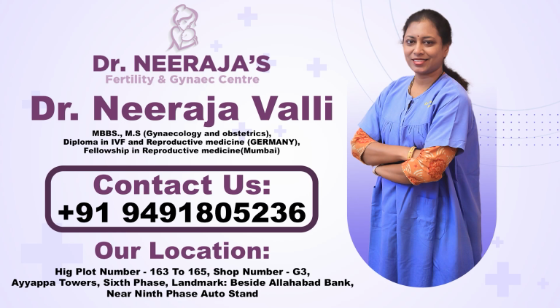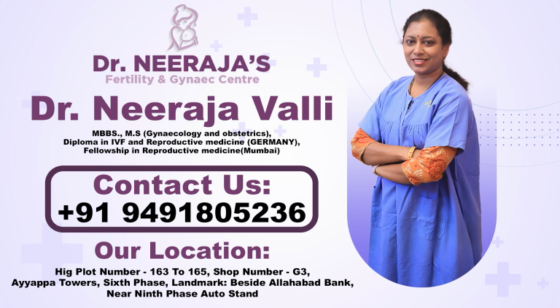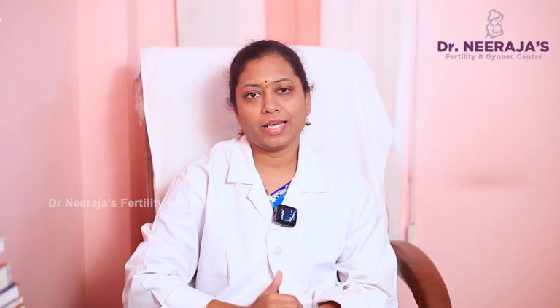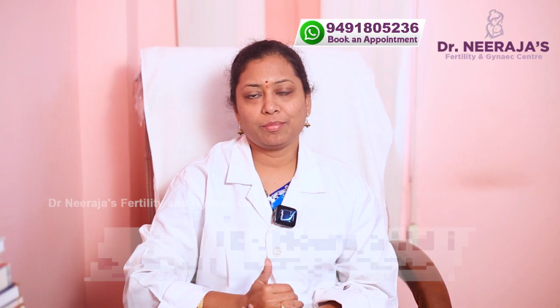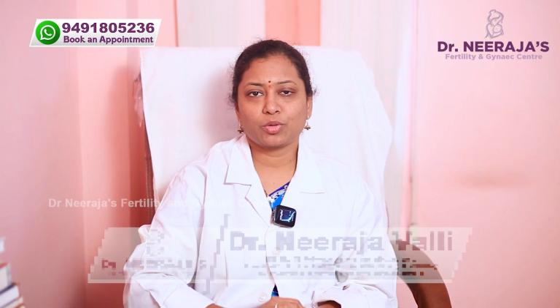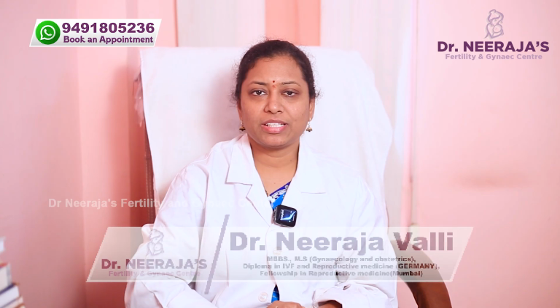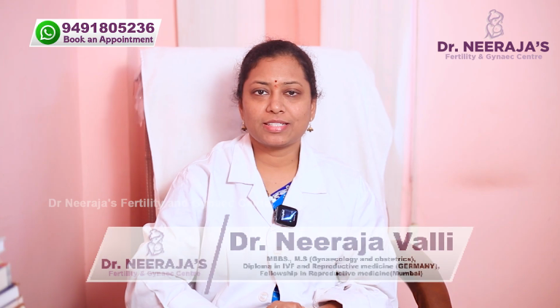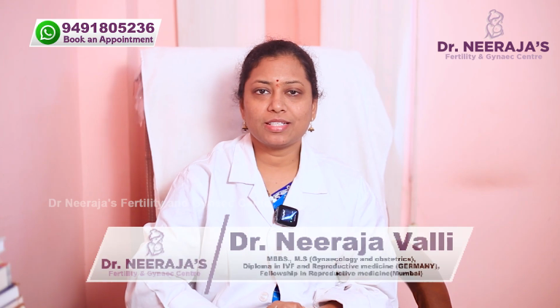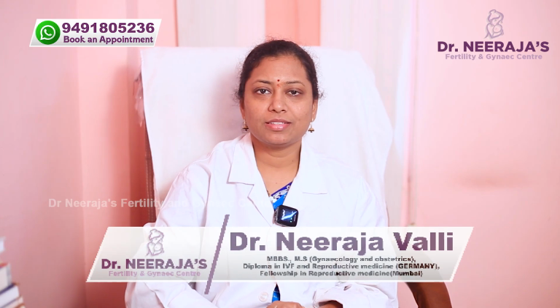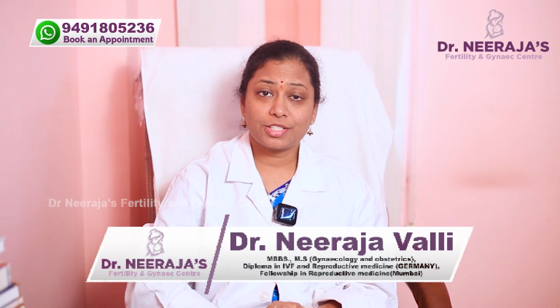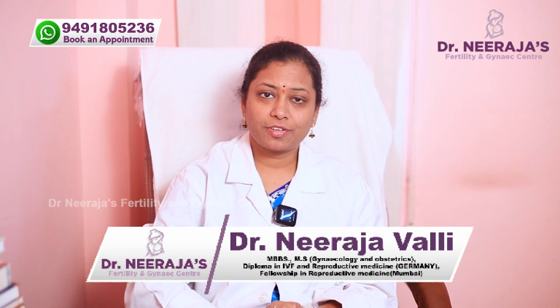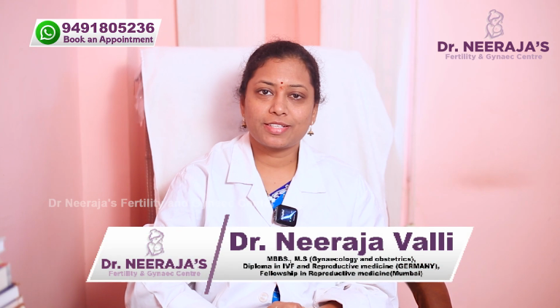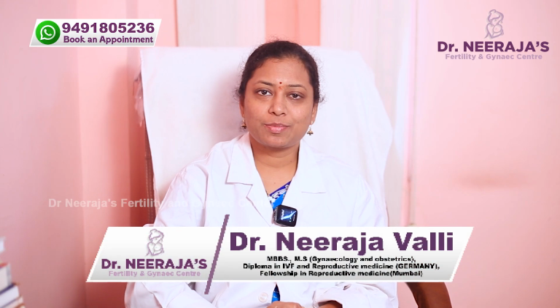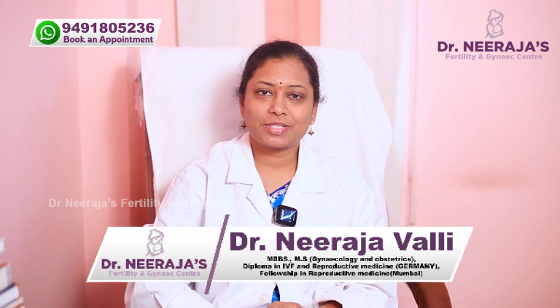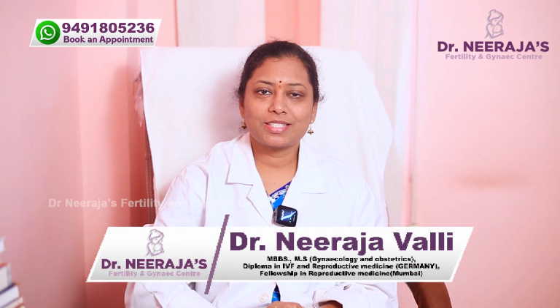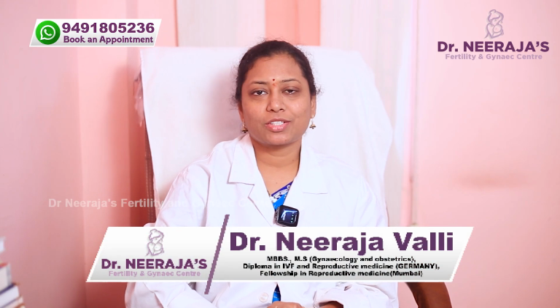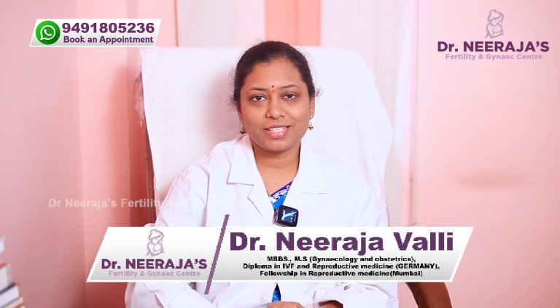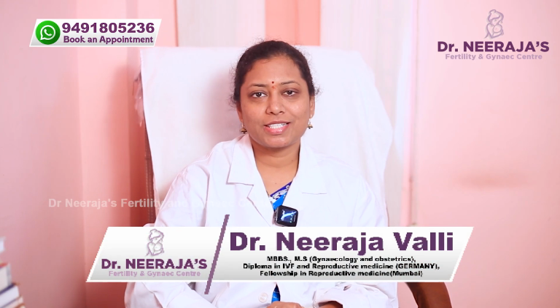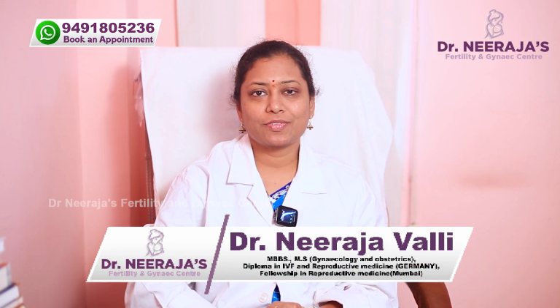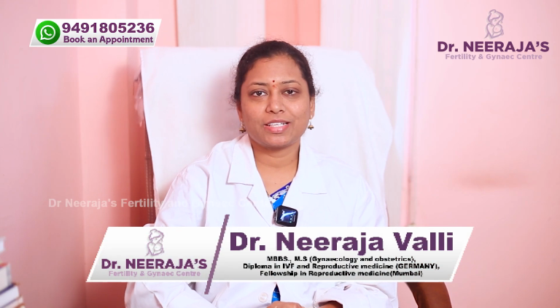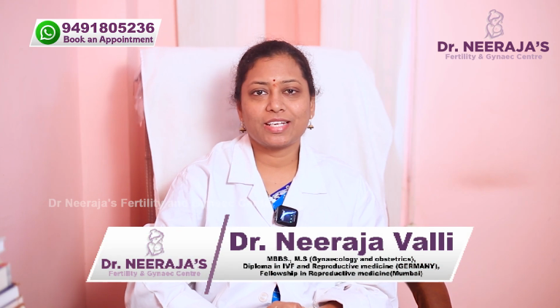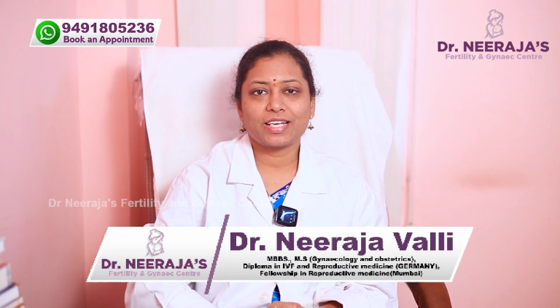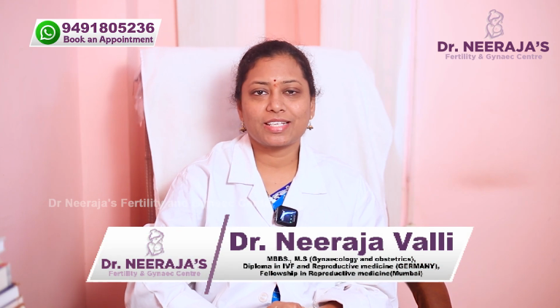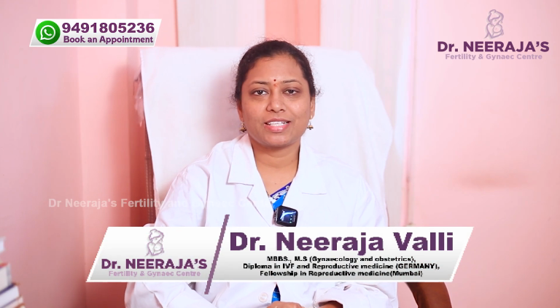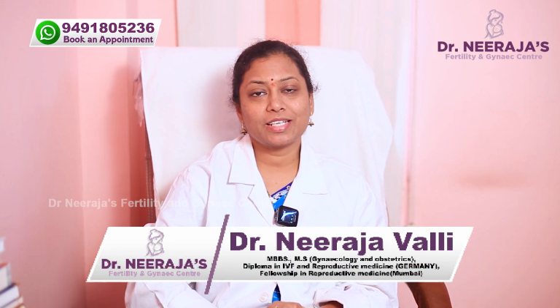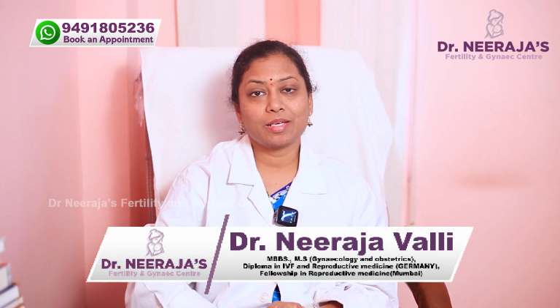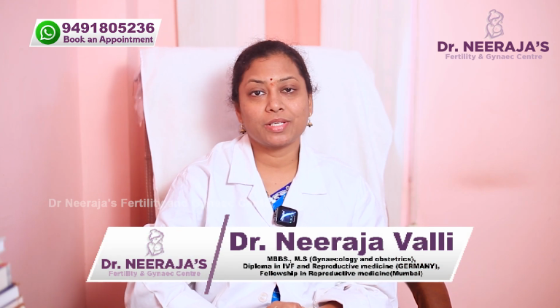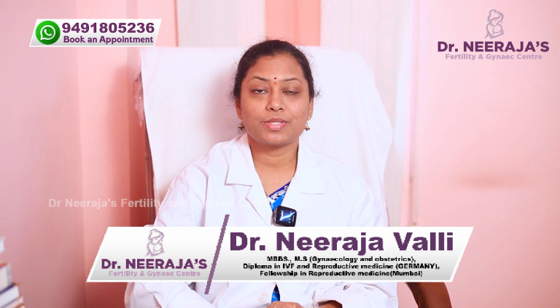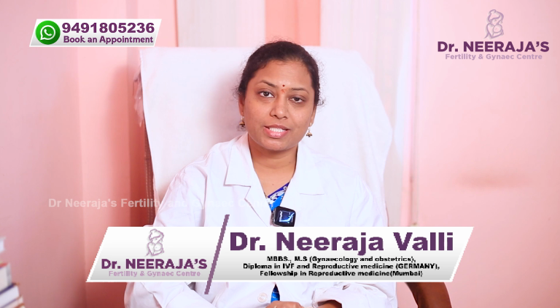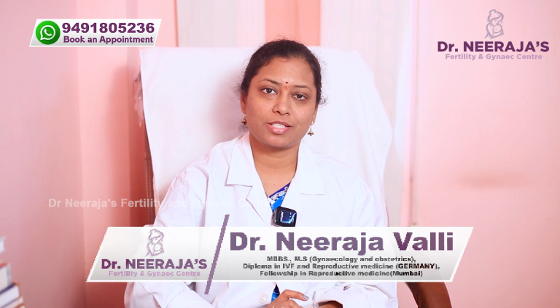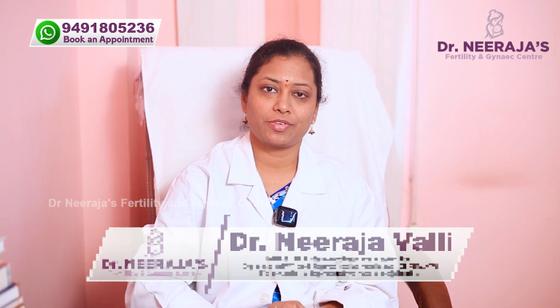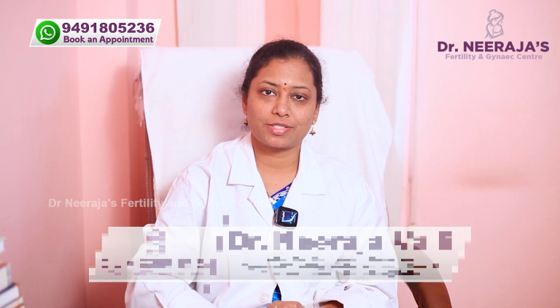I am Dr. Neeraja, Chief Fertility Specialist at Dr. Neeraja's Fertility and Gynex Center, KPHB 6th Phase.